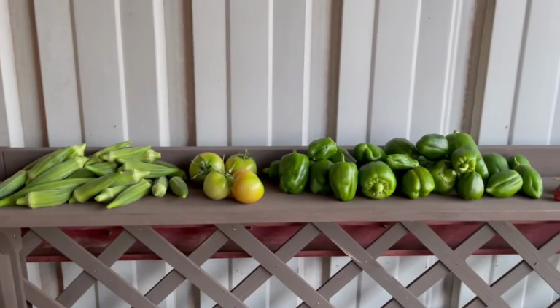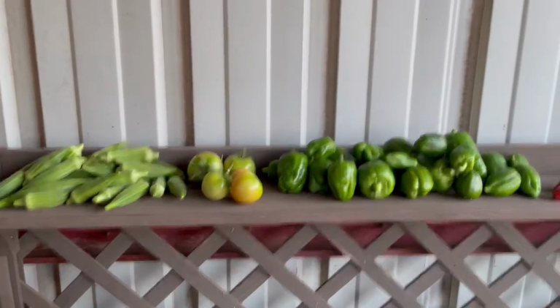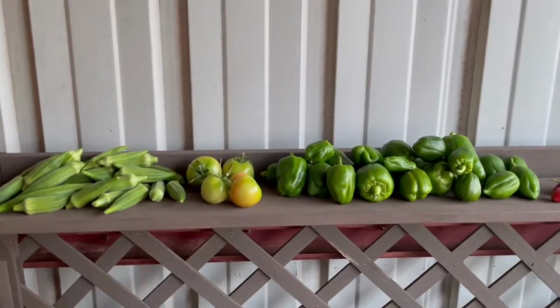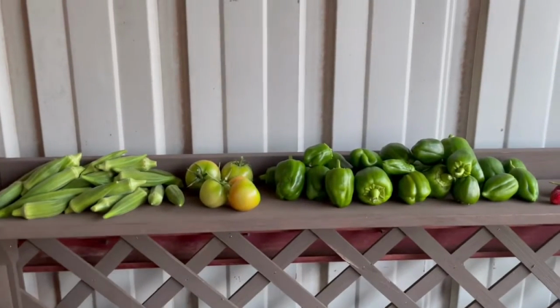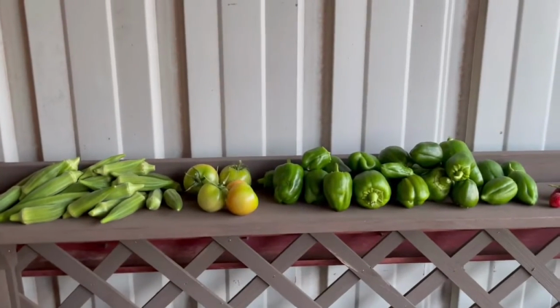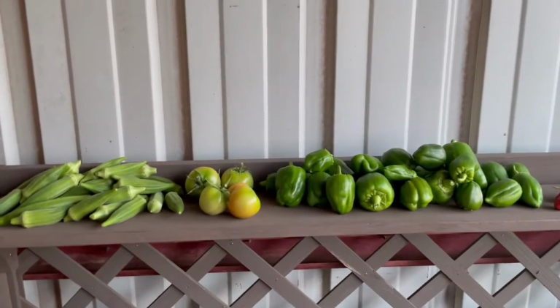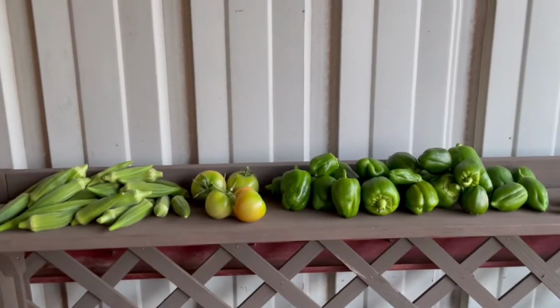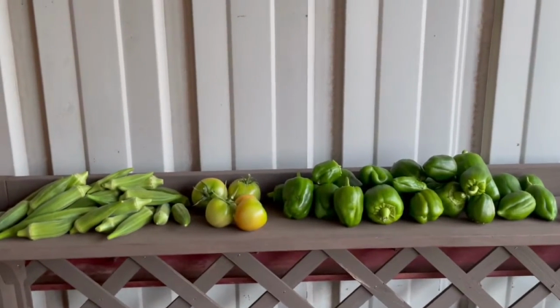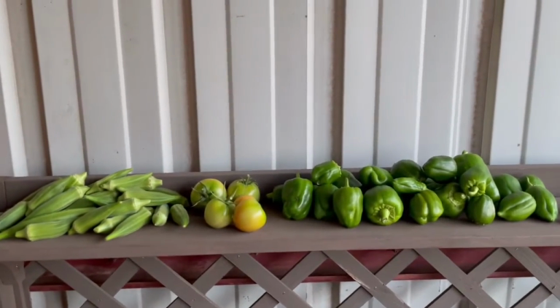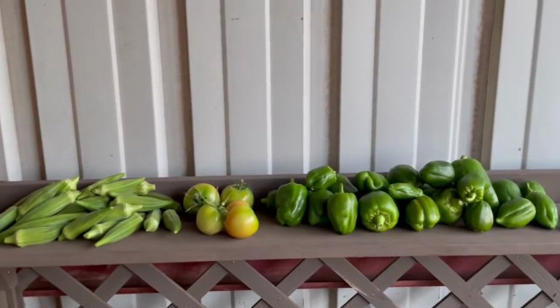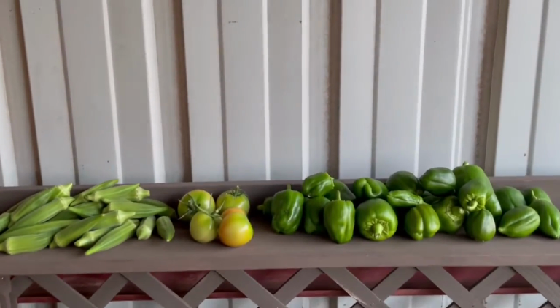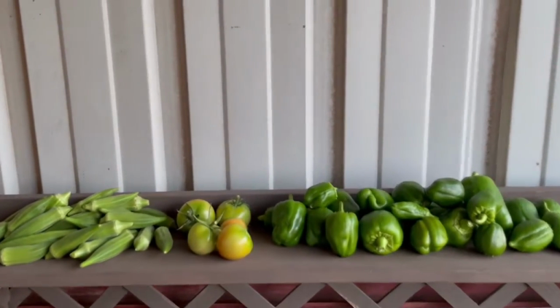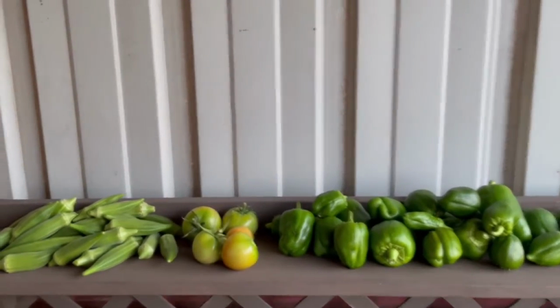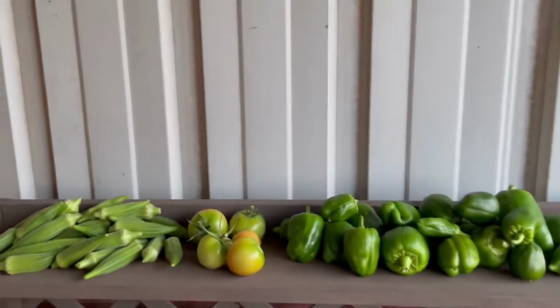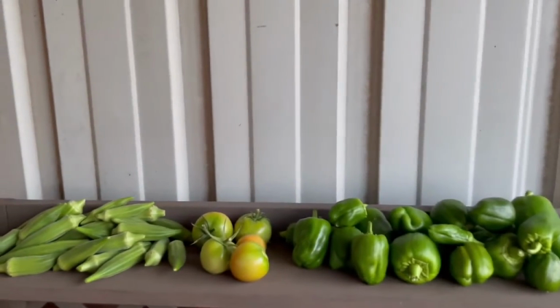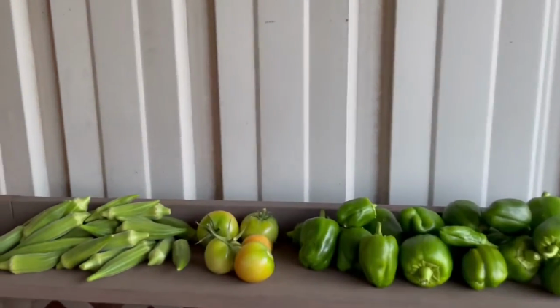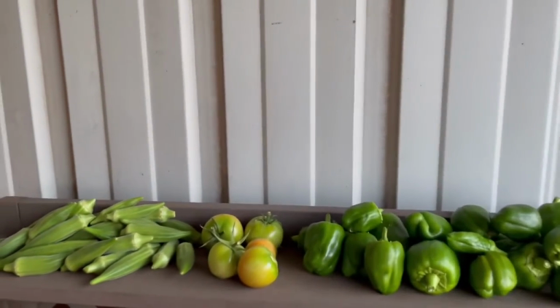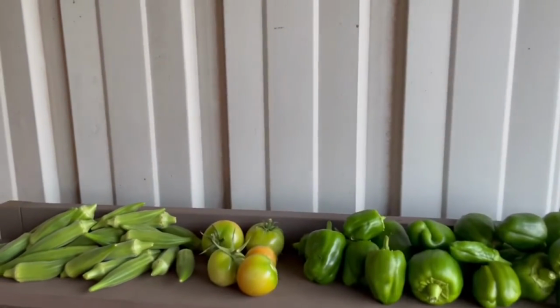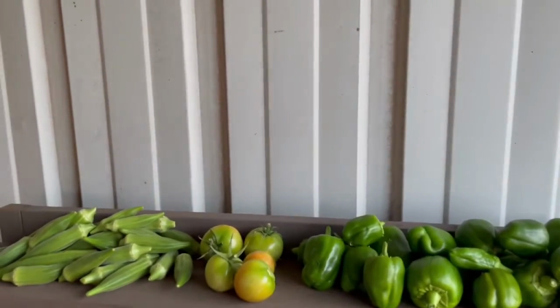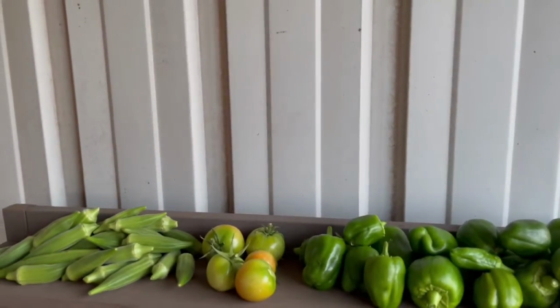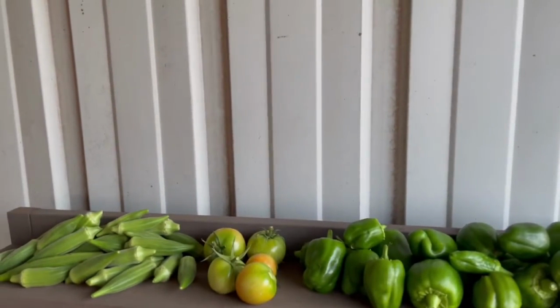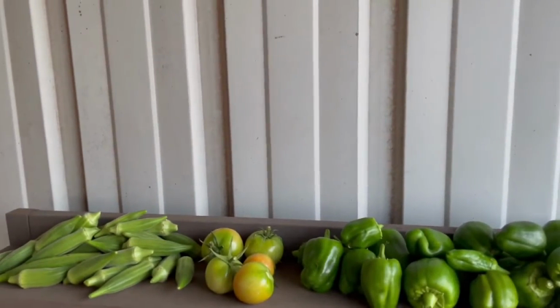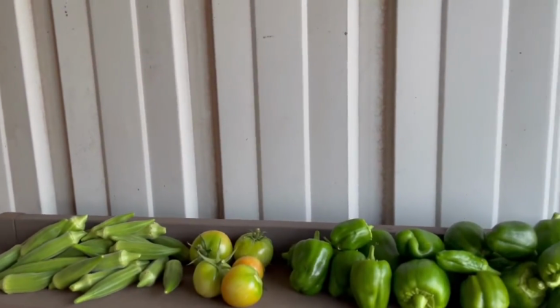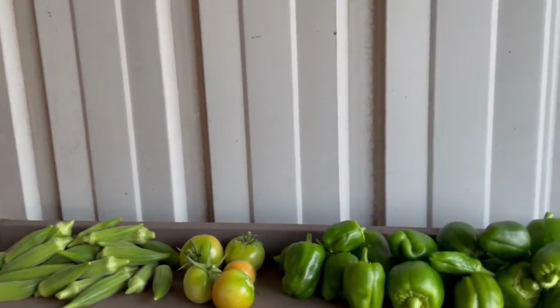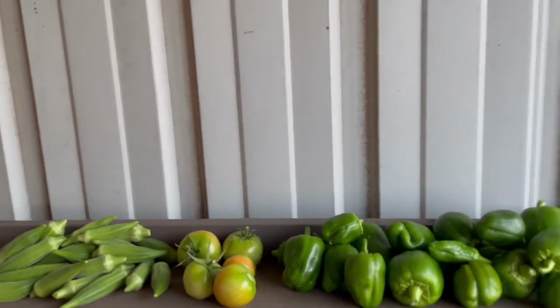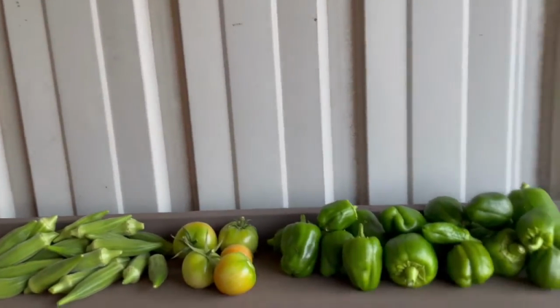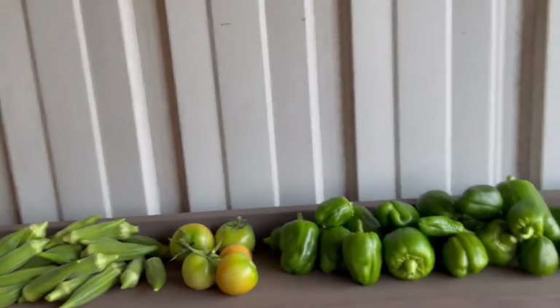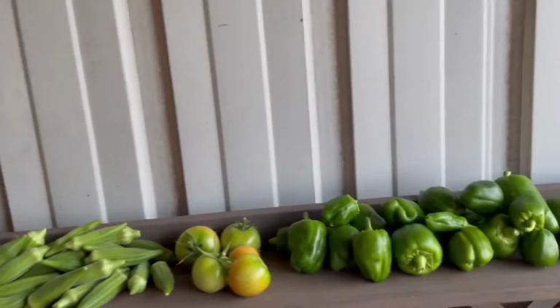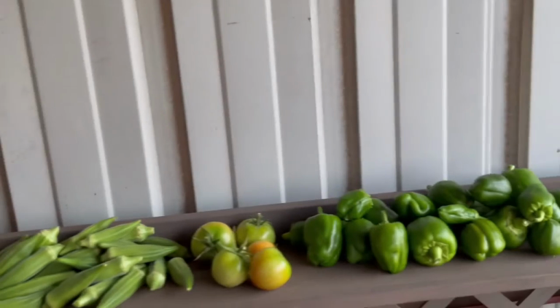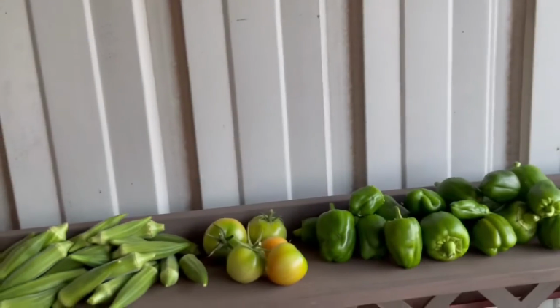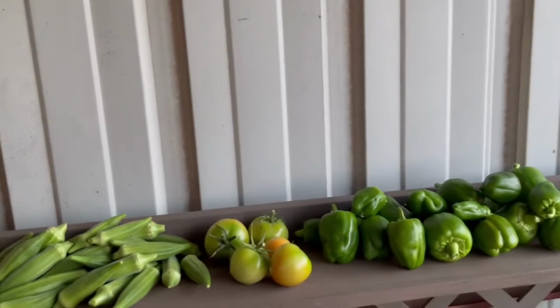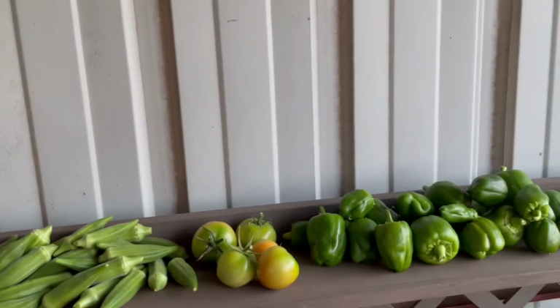Hey everybody, this is Tasha with Prep4. And today, here is today's harvest.